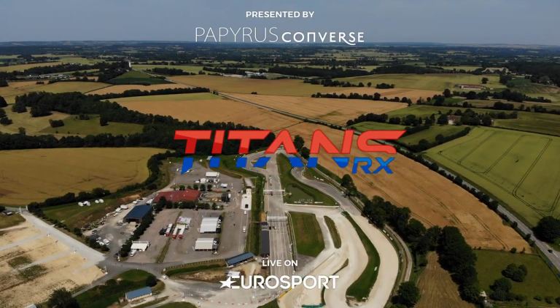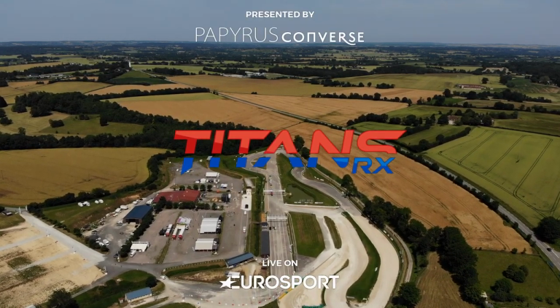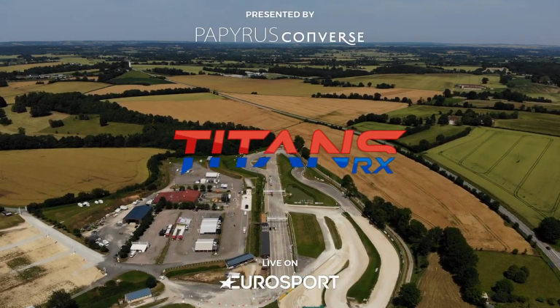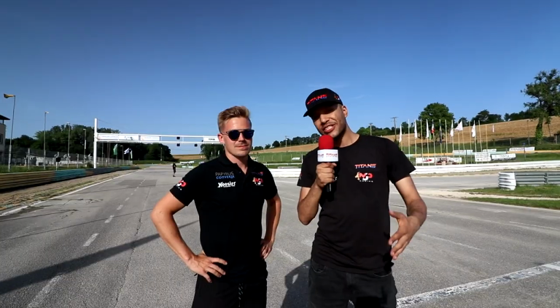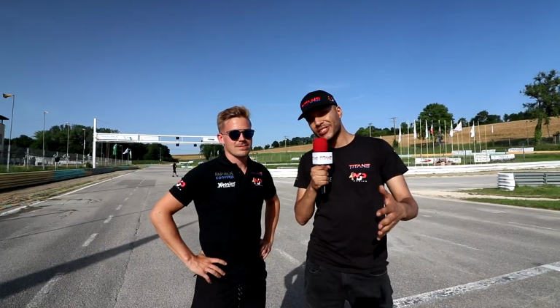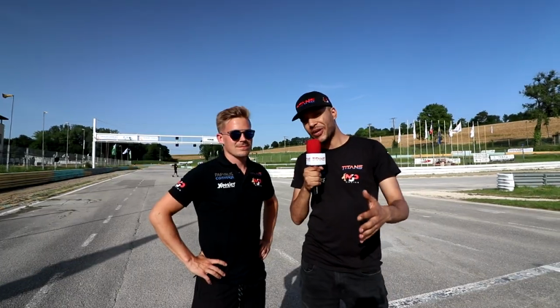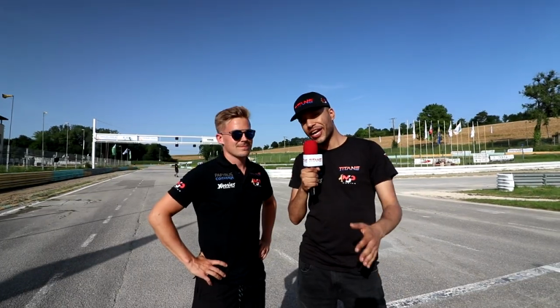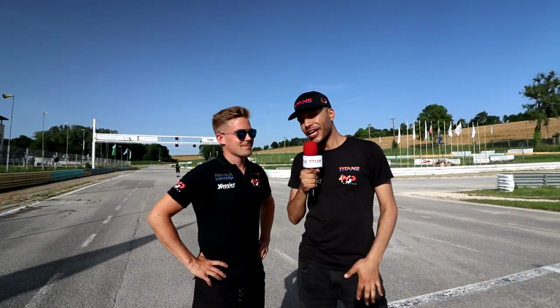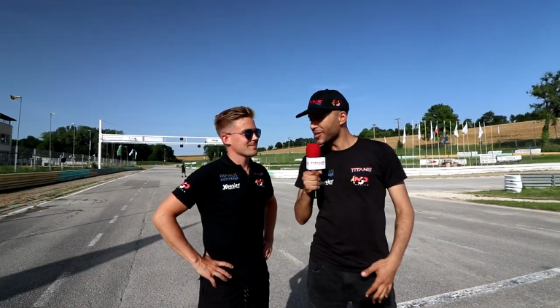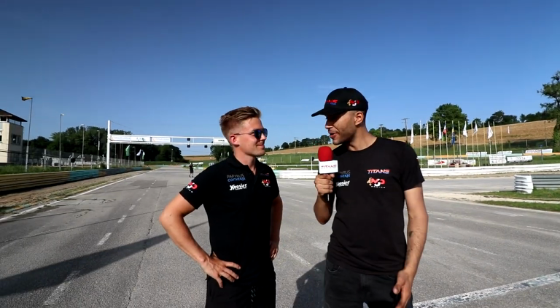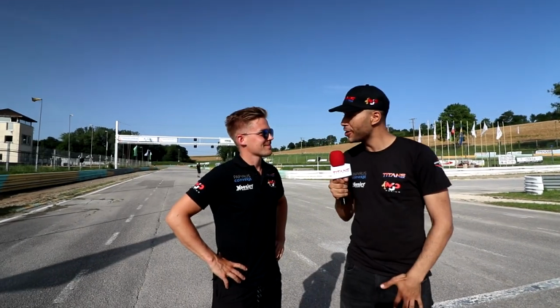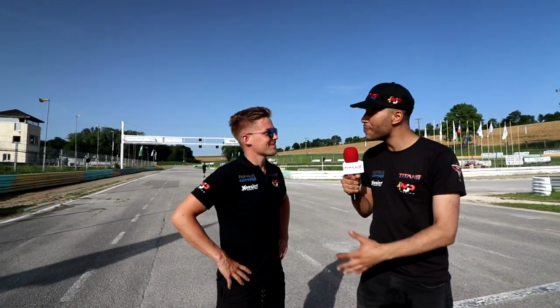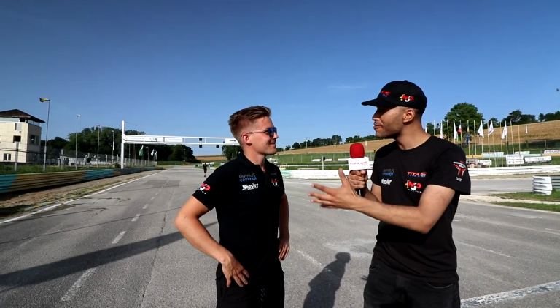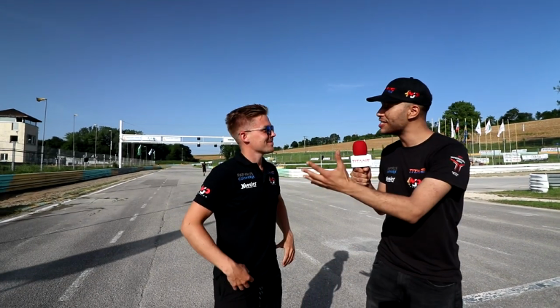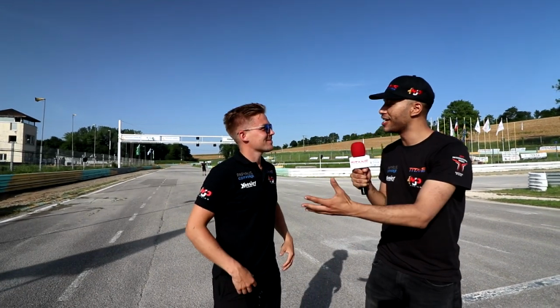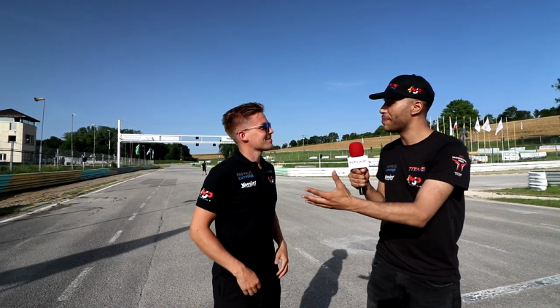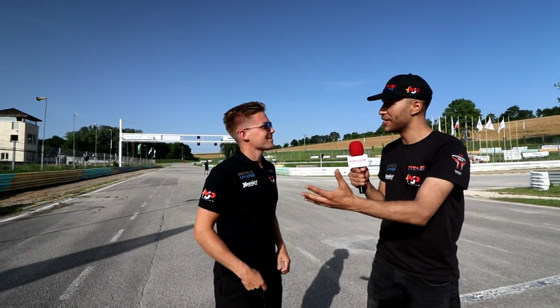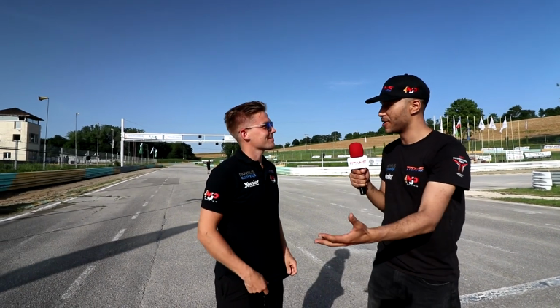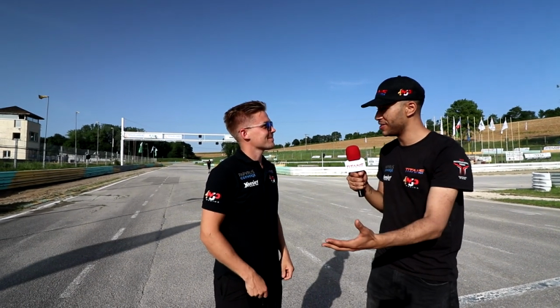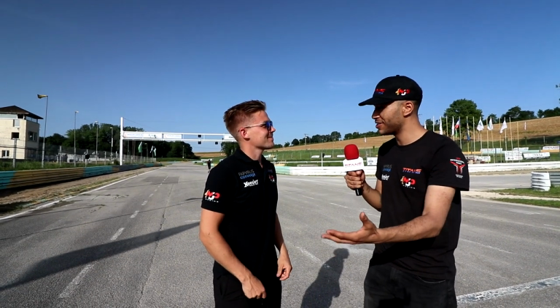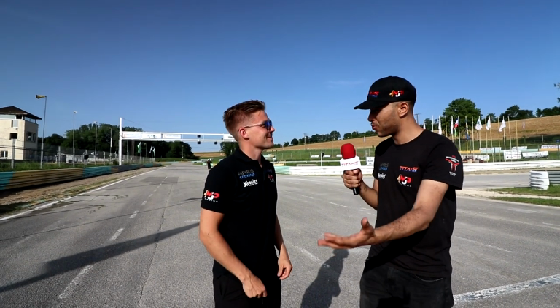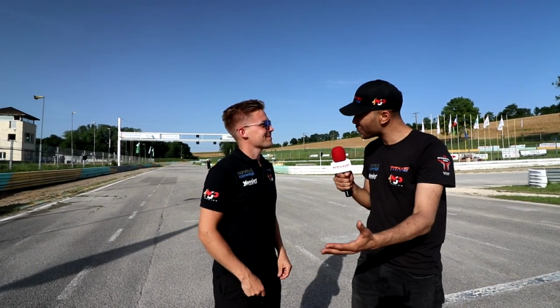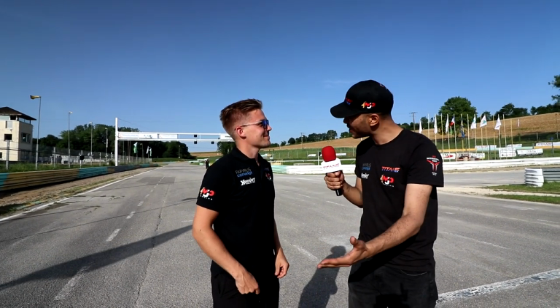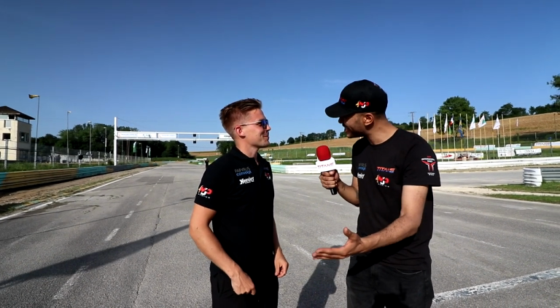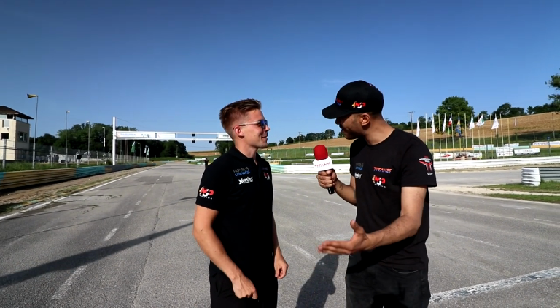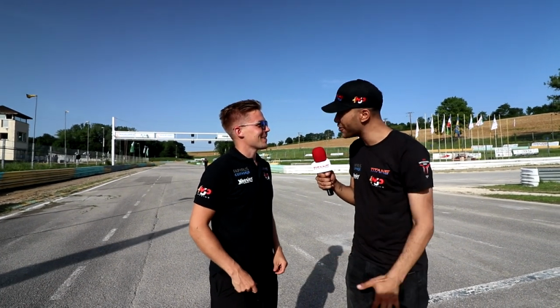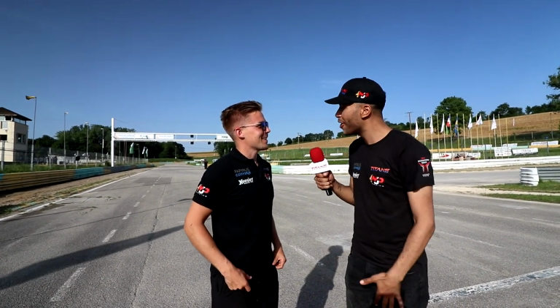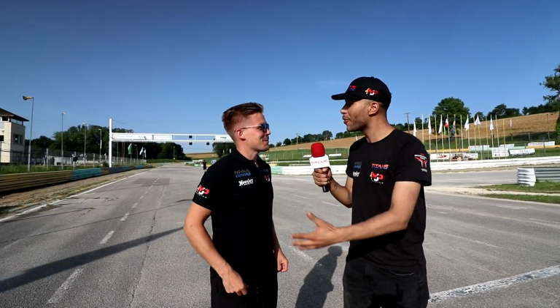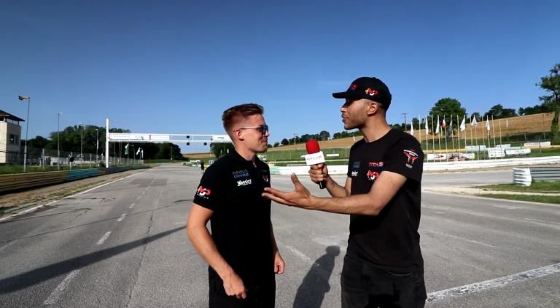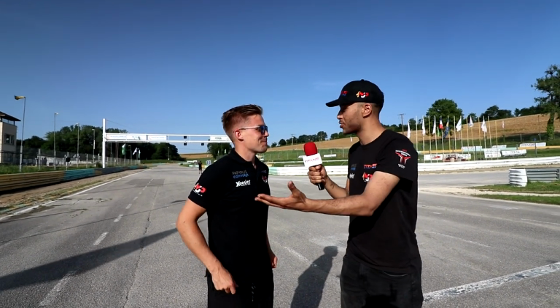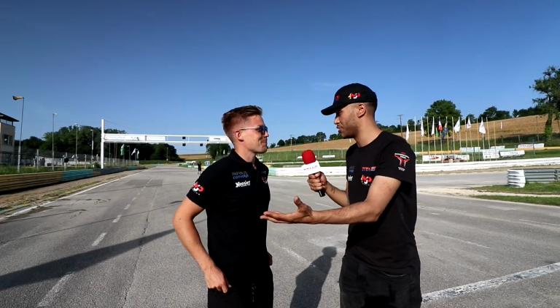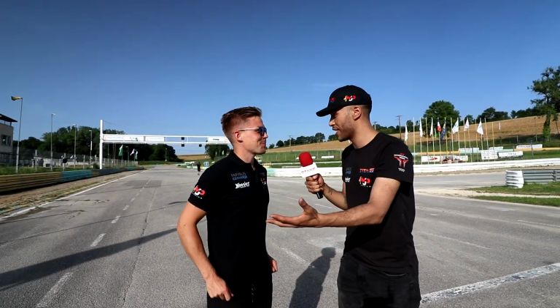I'm here with Mr. Topi Haikinen. Topi, you've raced here back in 2011-2012. What are your thoughts on the track?